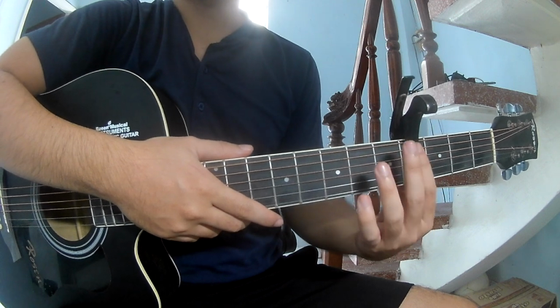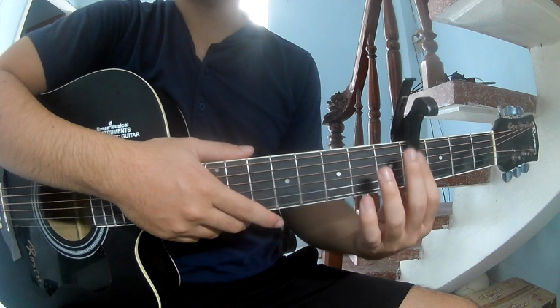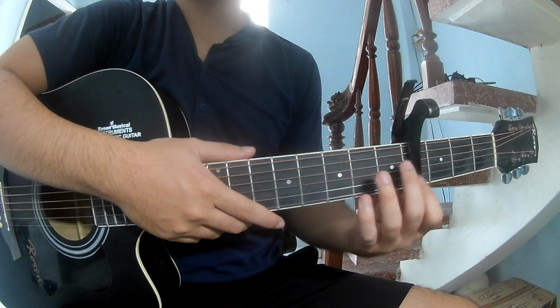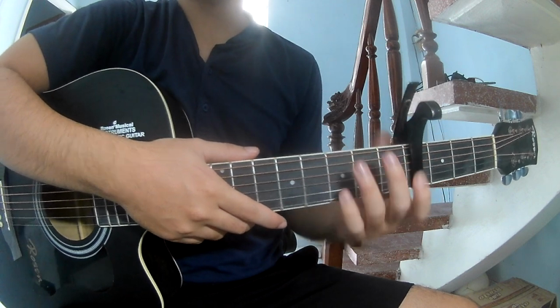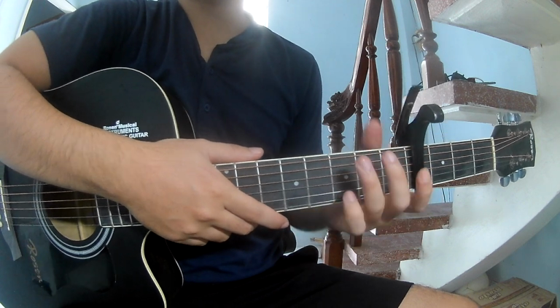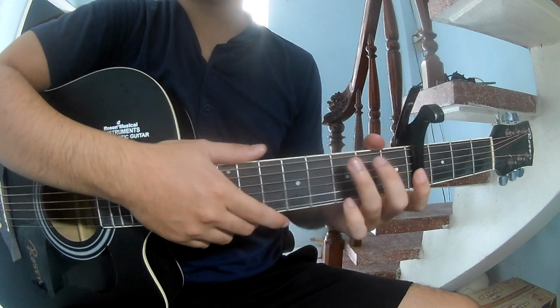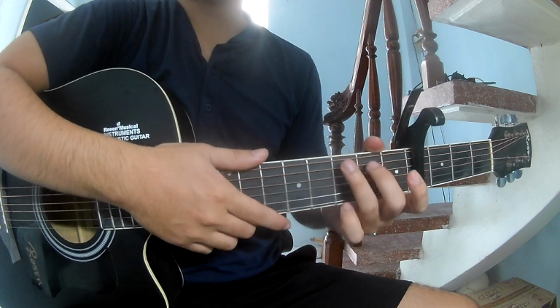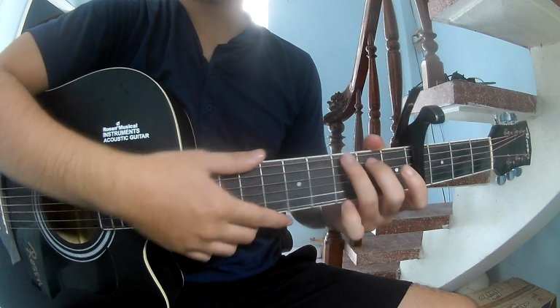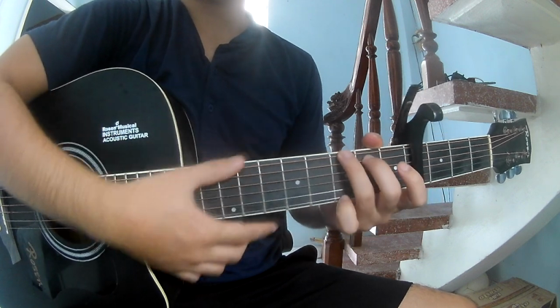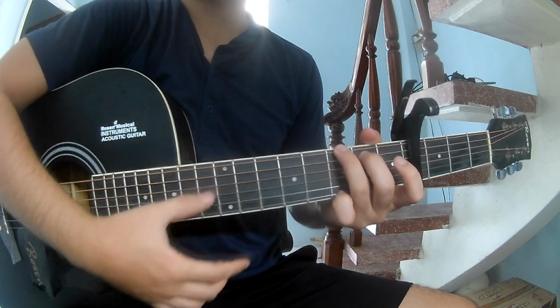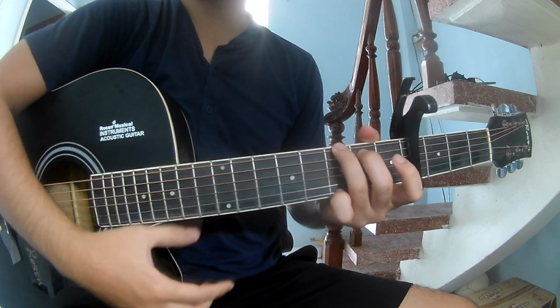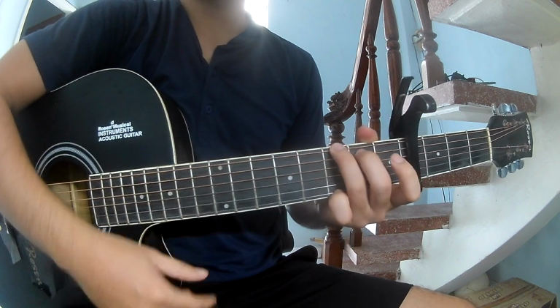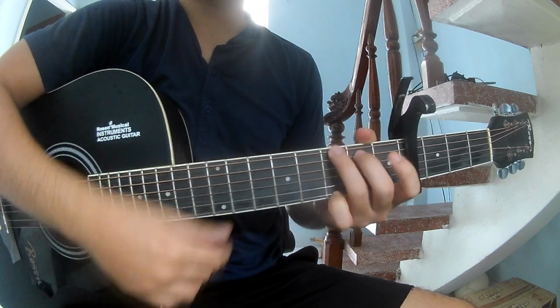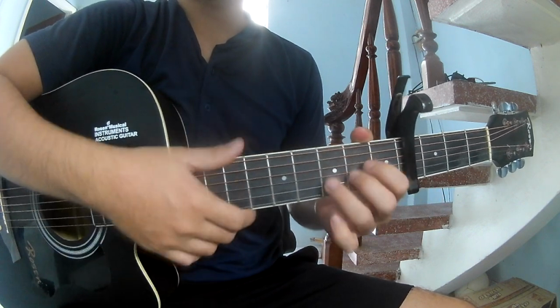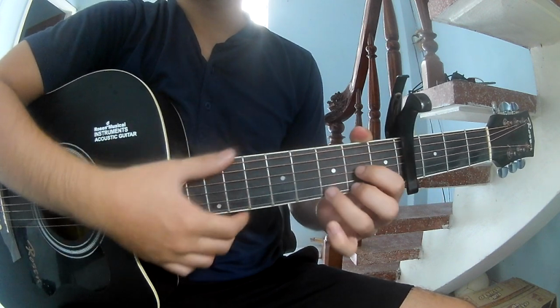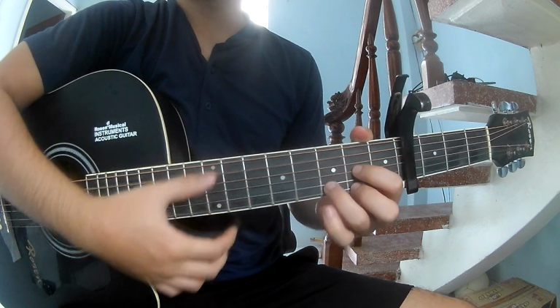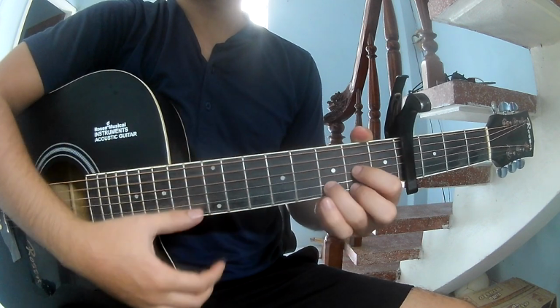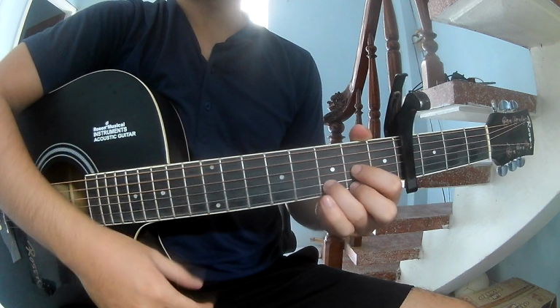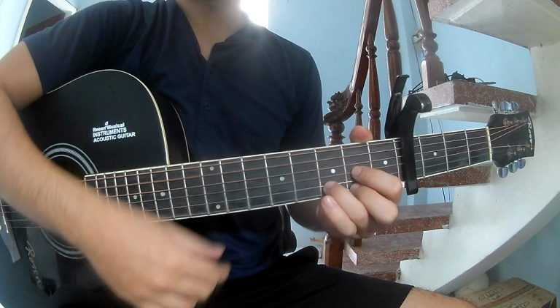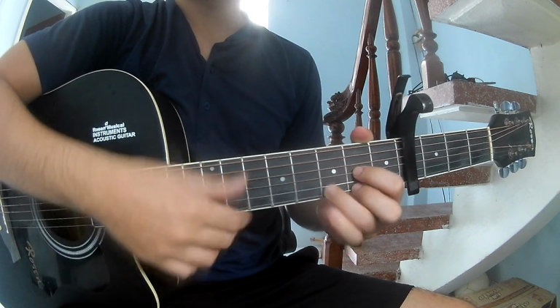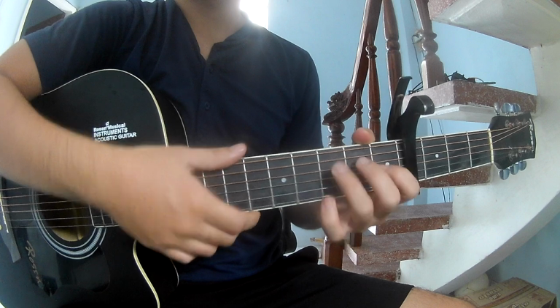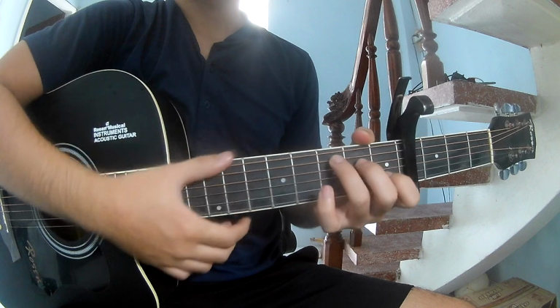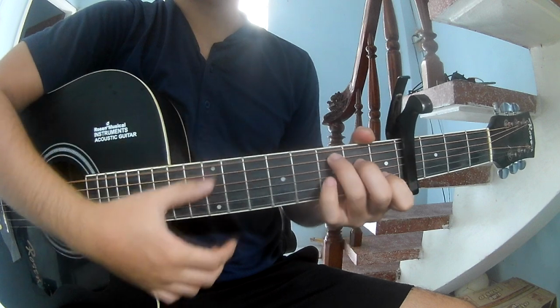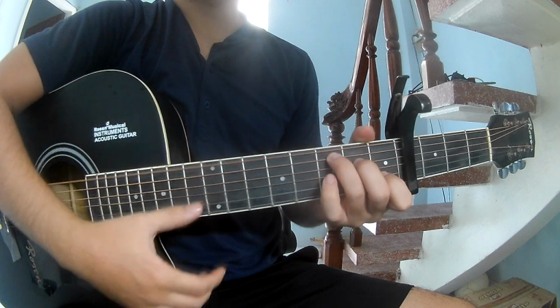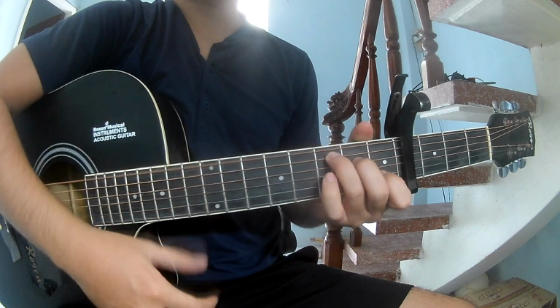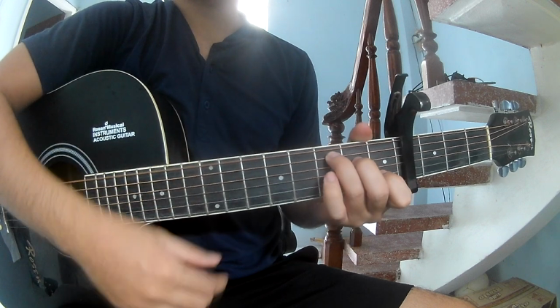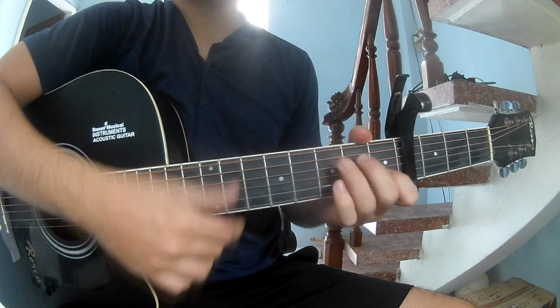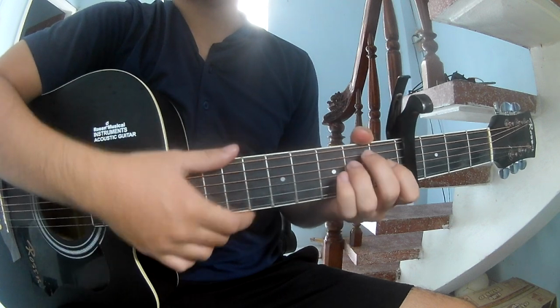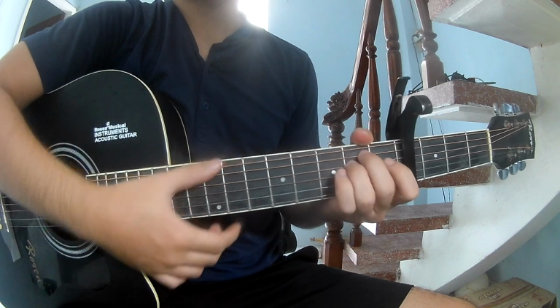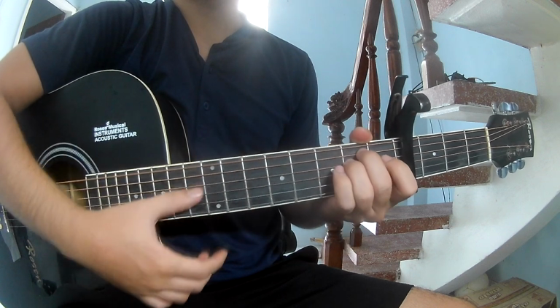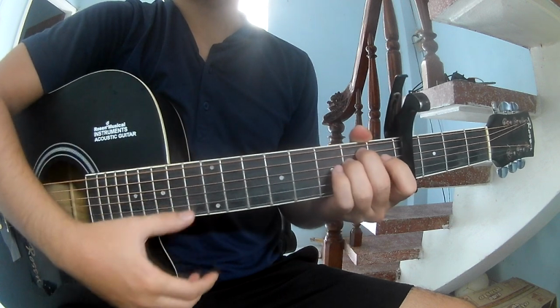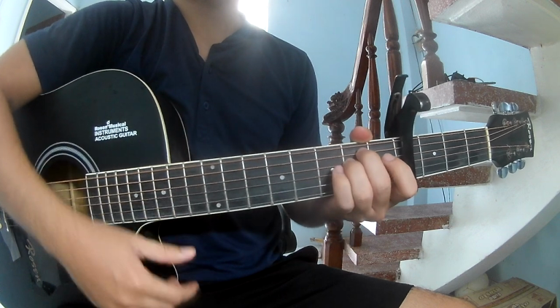The chords in the song are G, D, C, and Em.